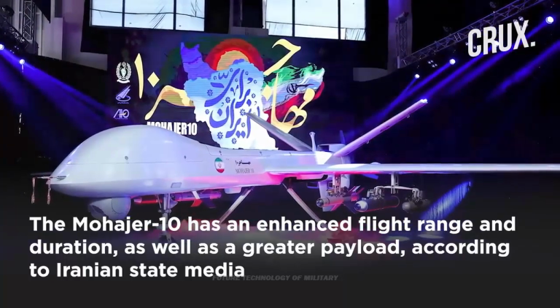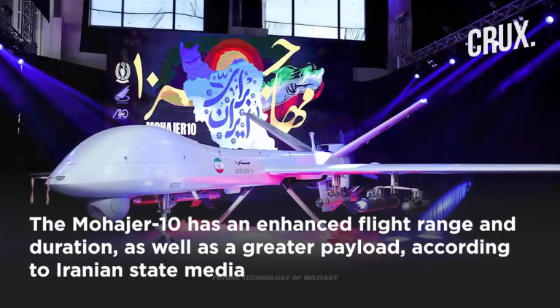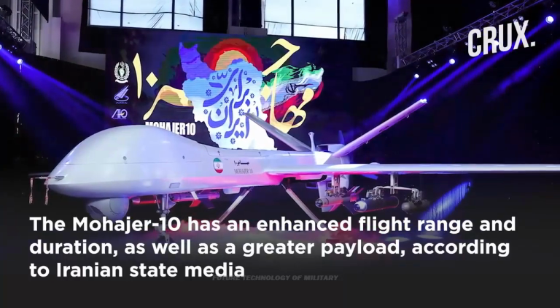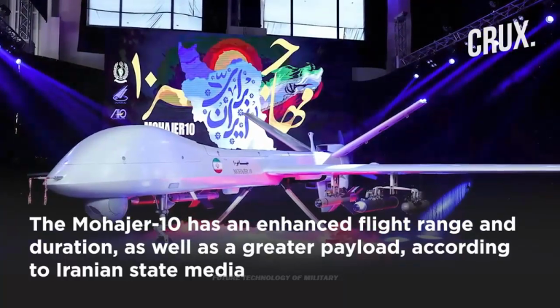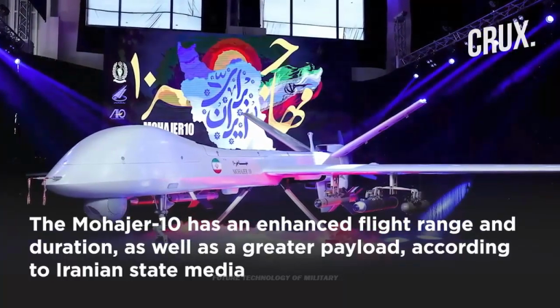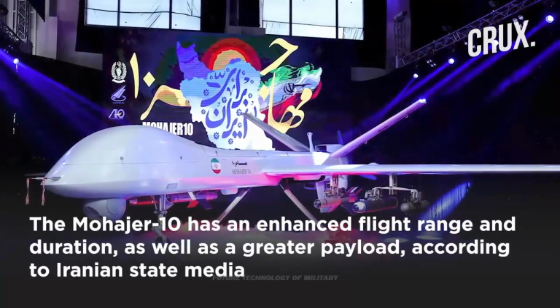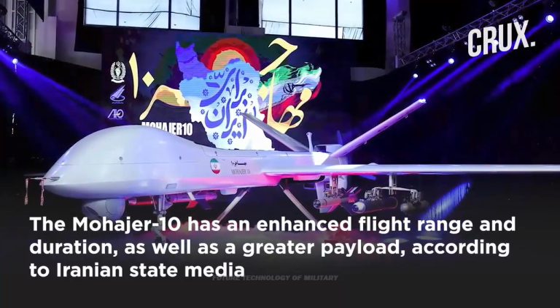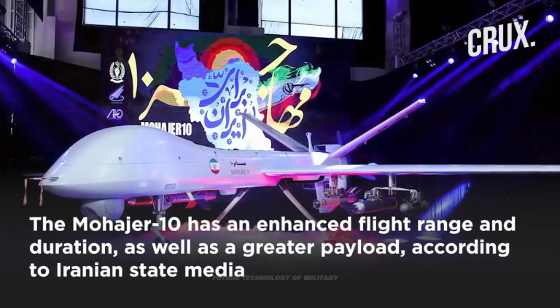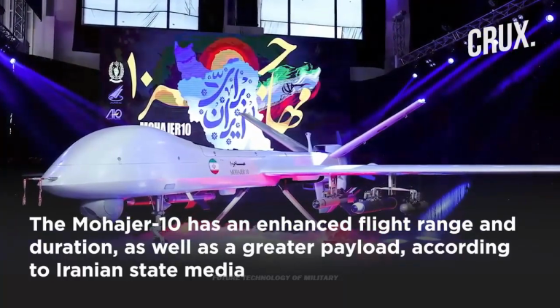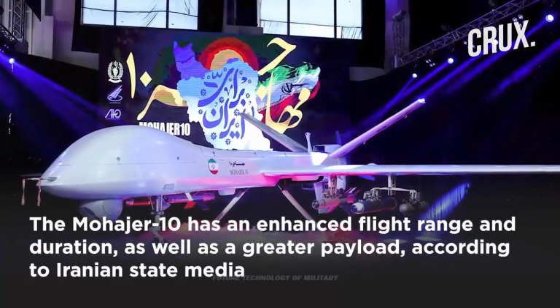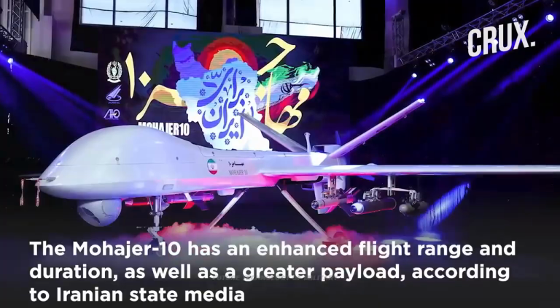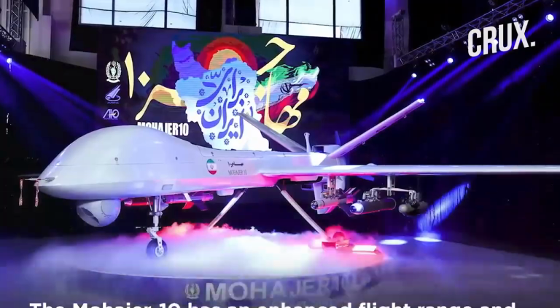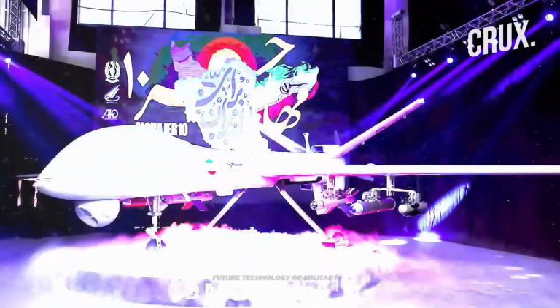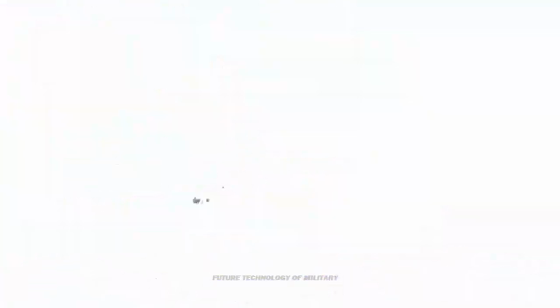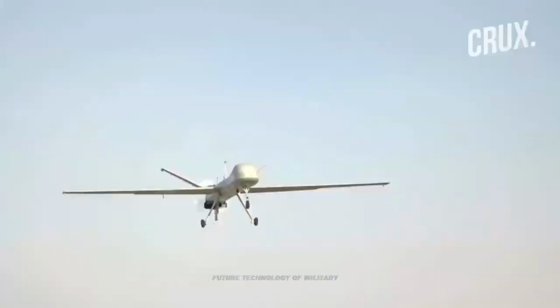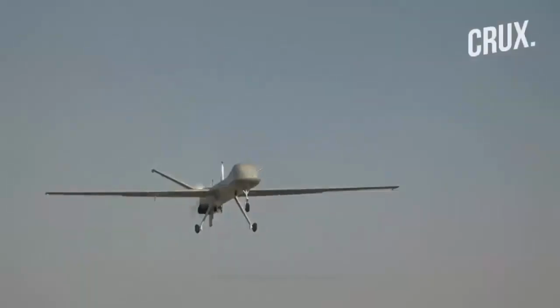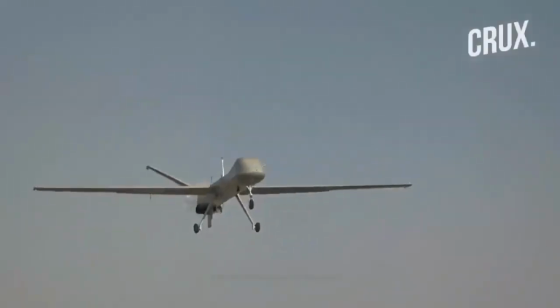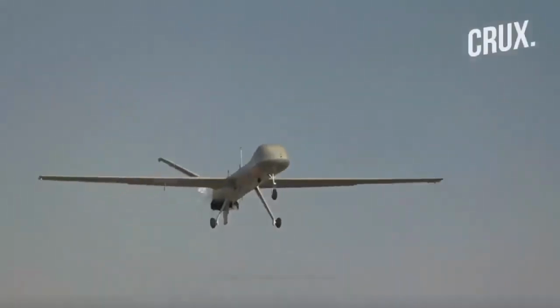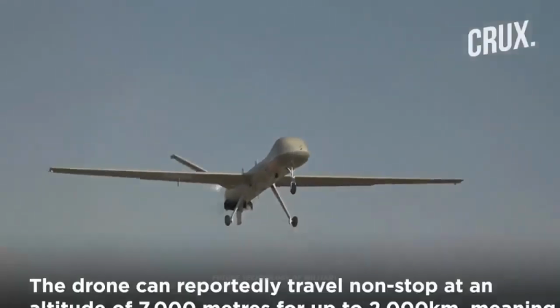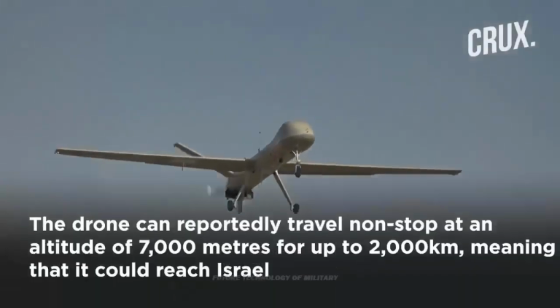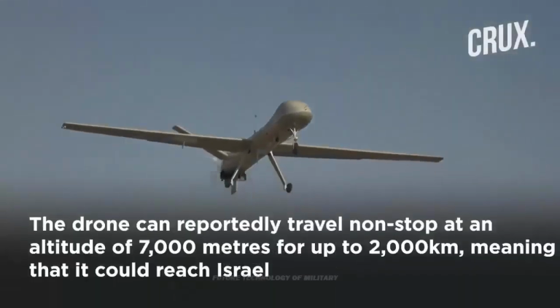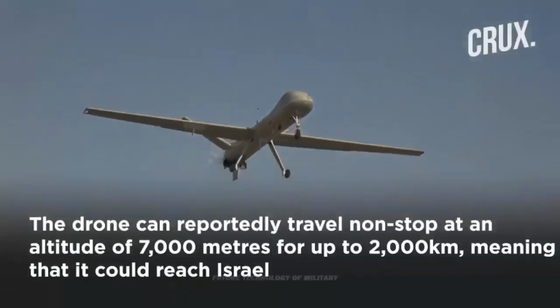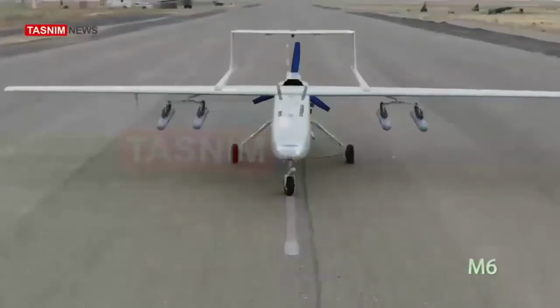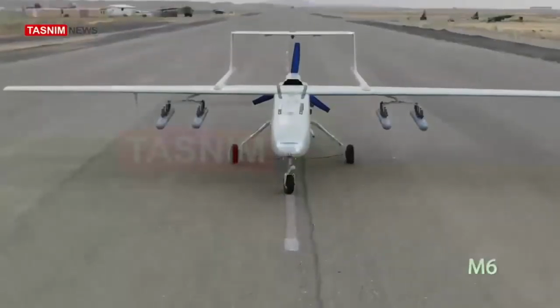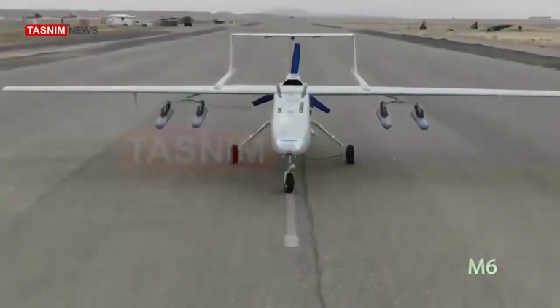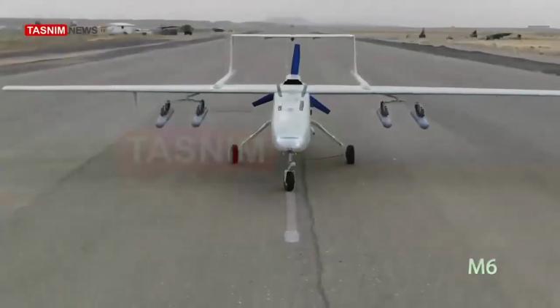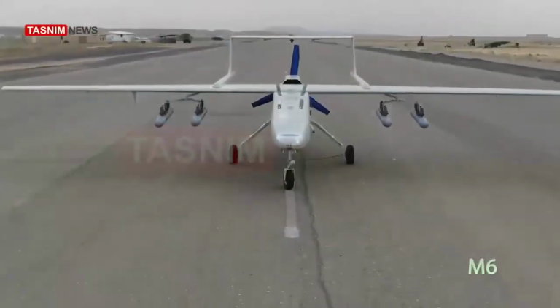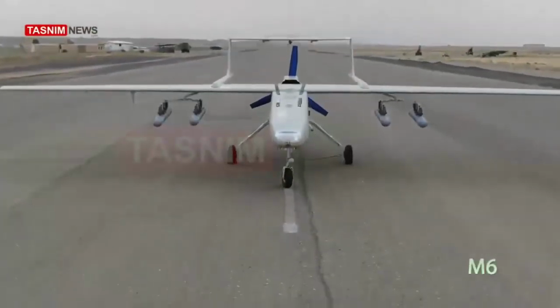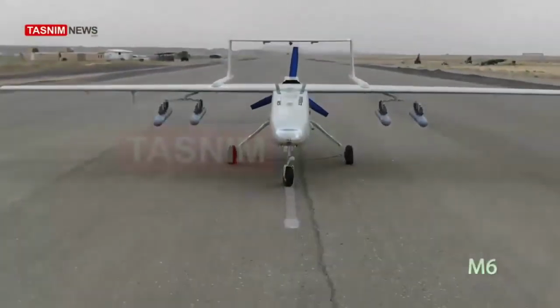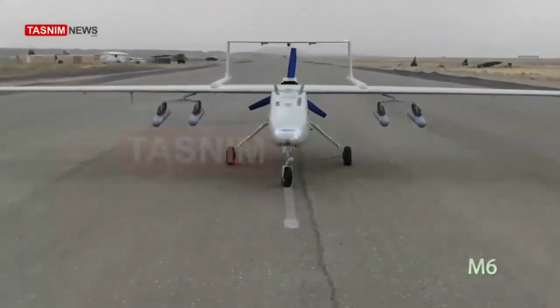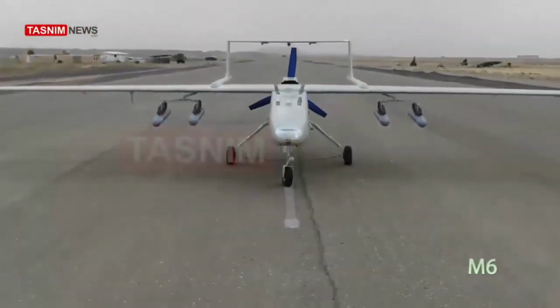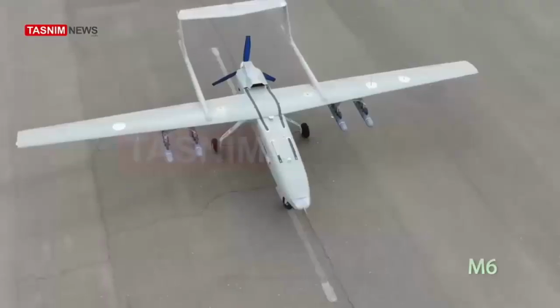The Mohajir 2 and Mohajir 4 UAV models can be launched through ground launchers and retrieved using parachutes or squads.